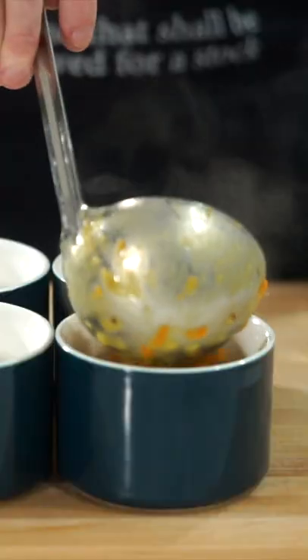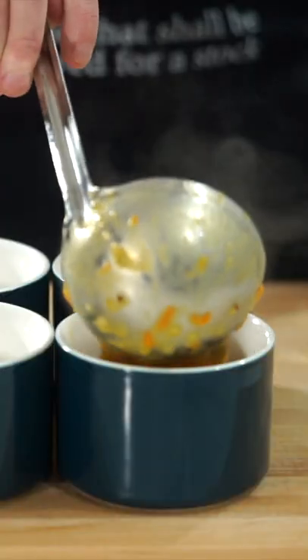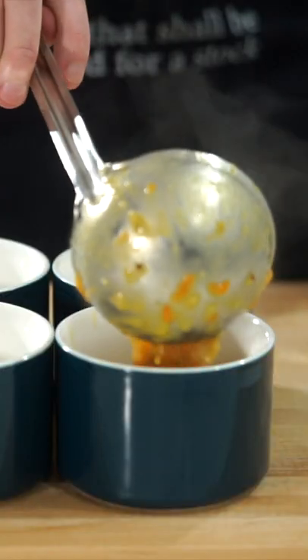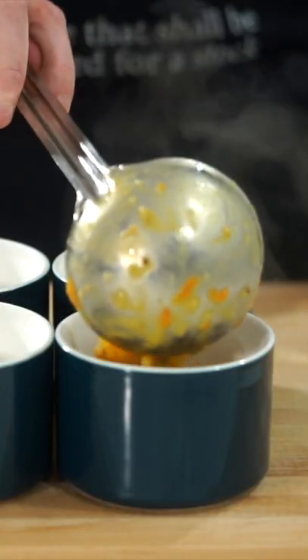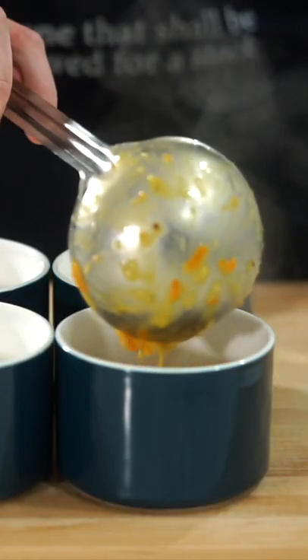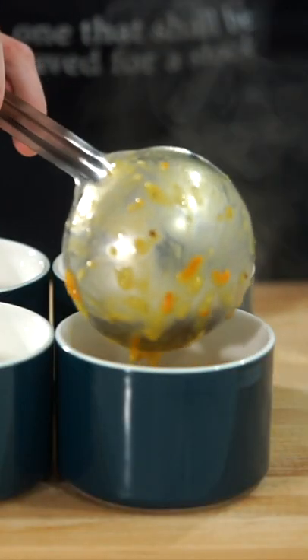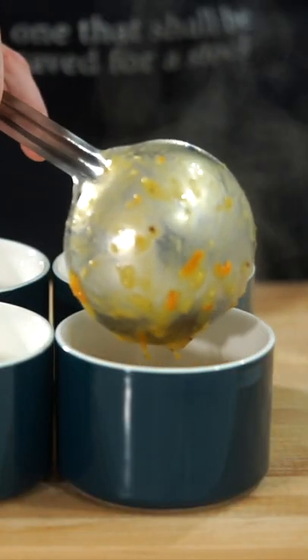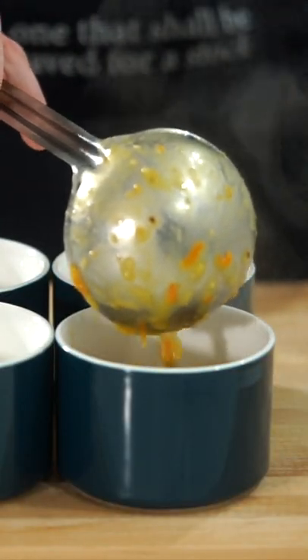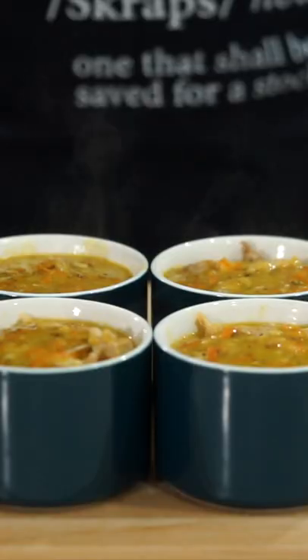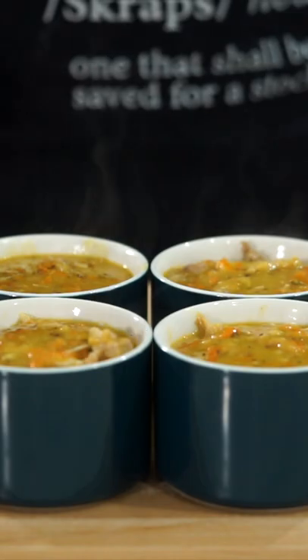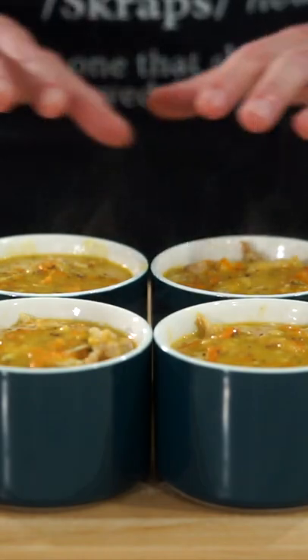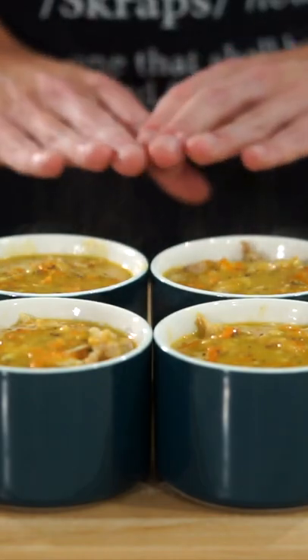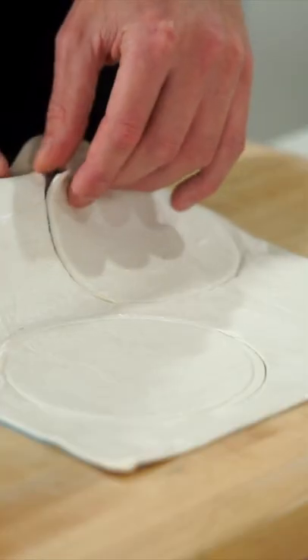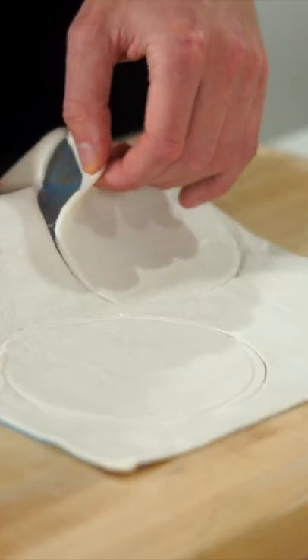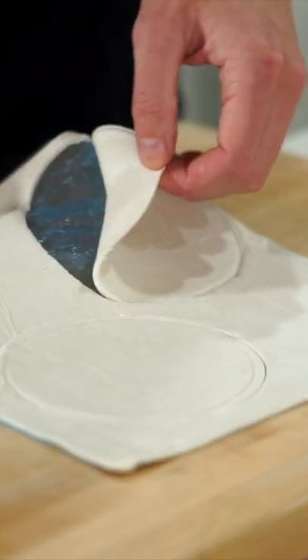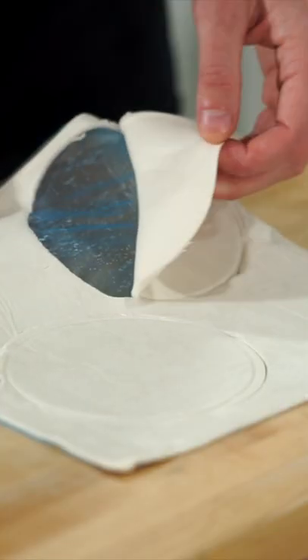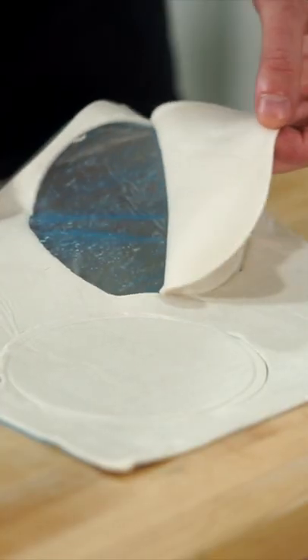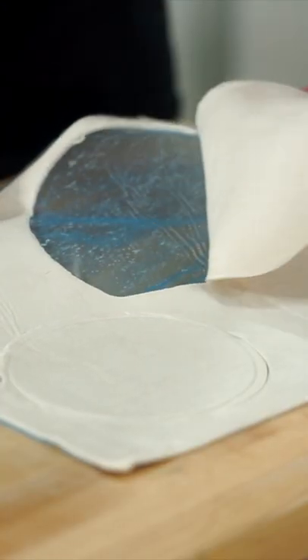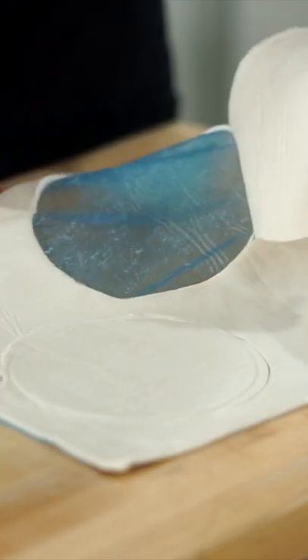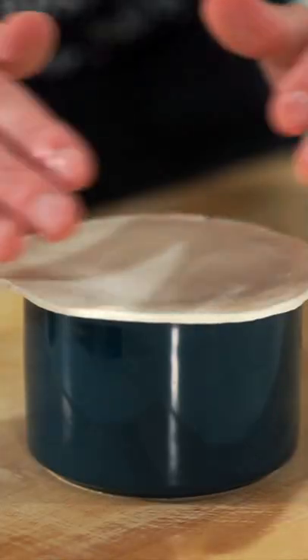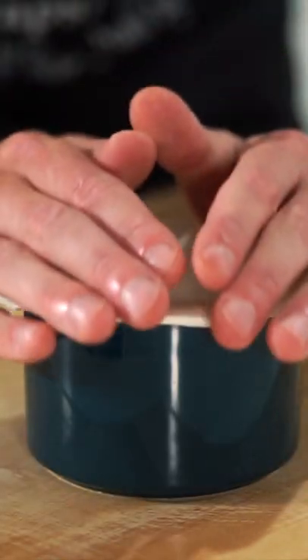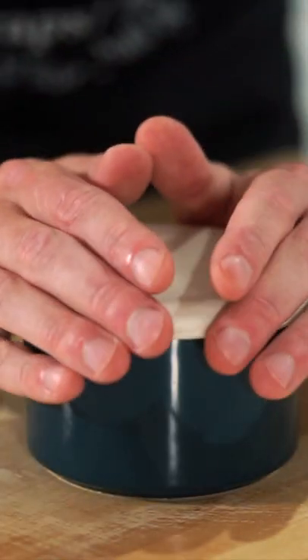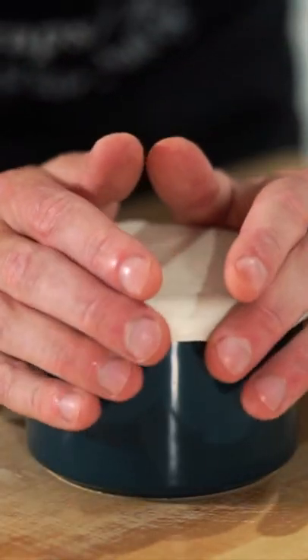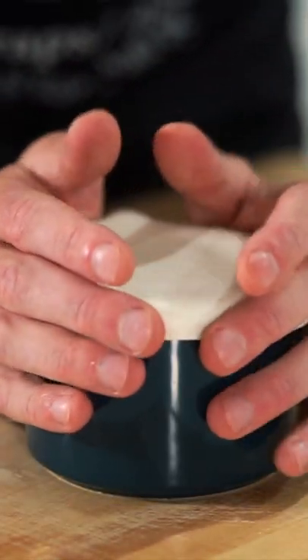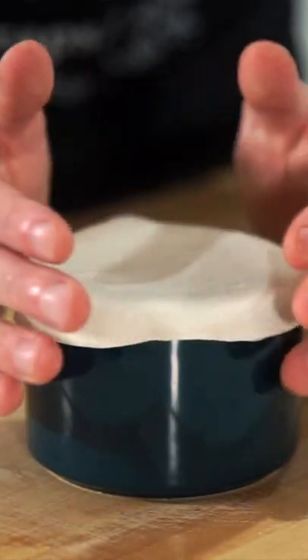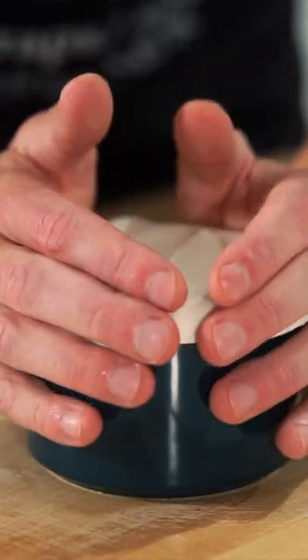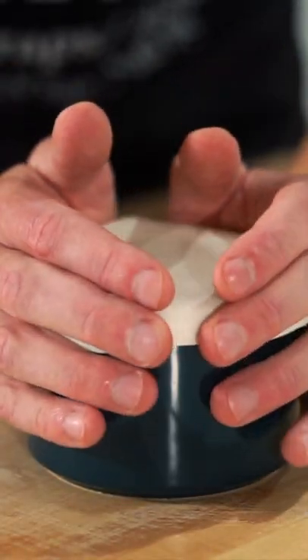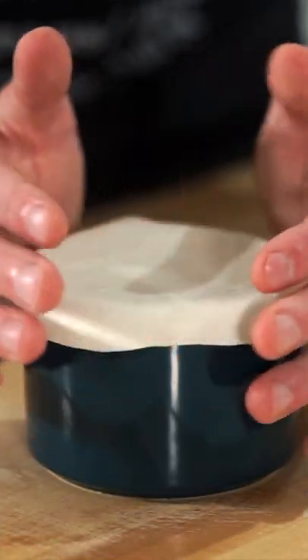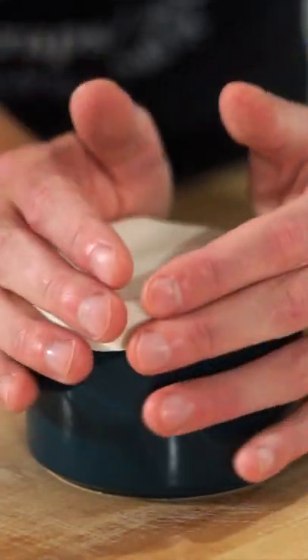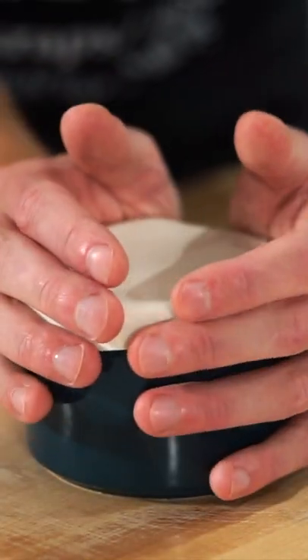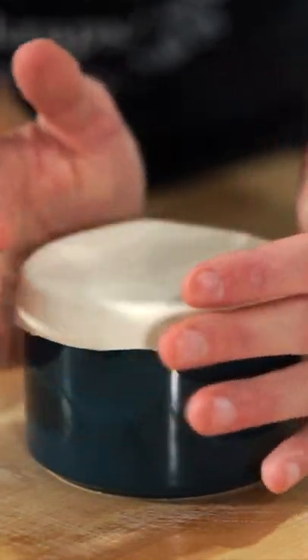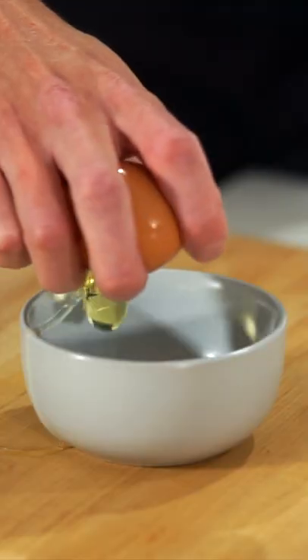Portion the mix into 4 large ramekins, cut out 4 rounds of puff pastry then place them over the top and fold it over the edges tightly.